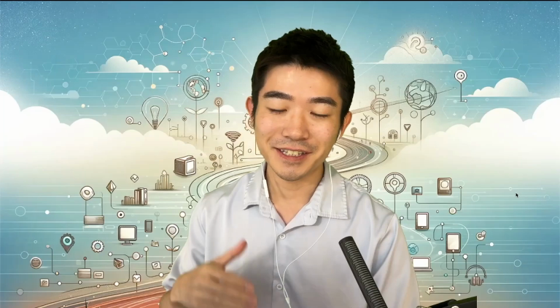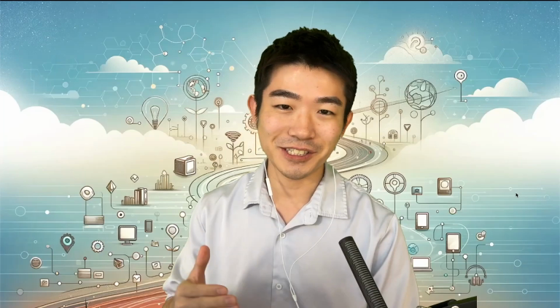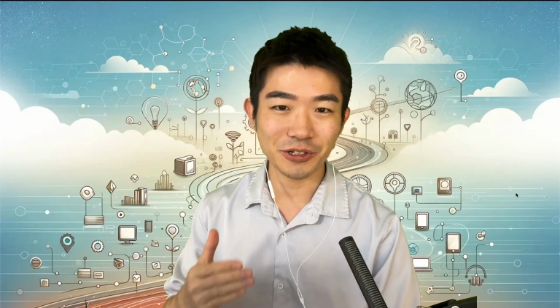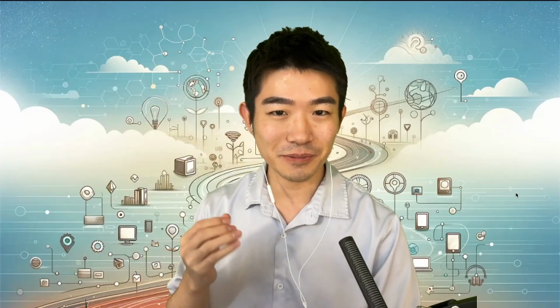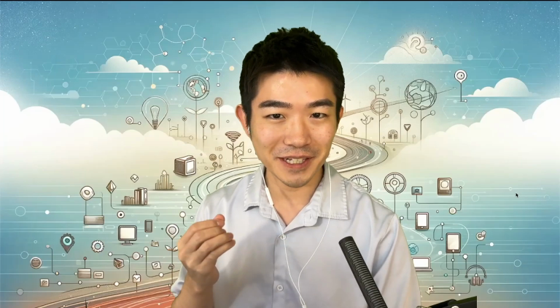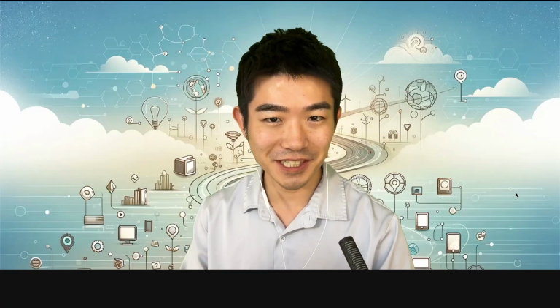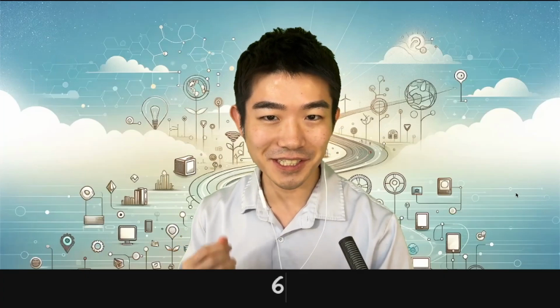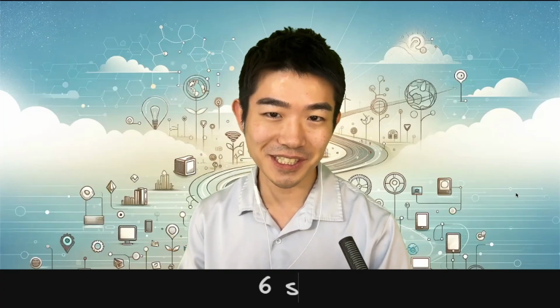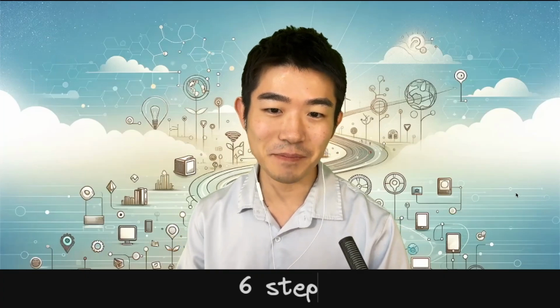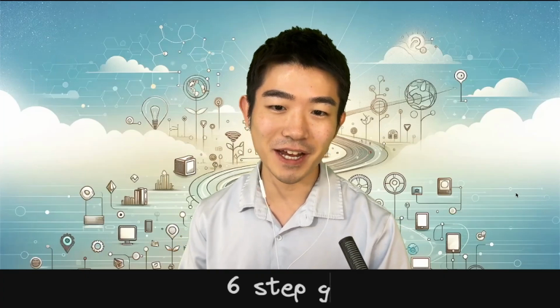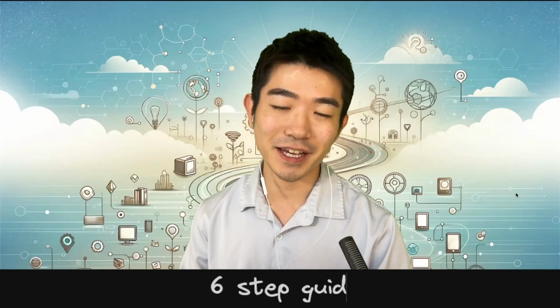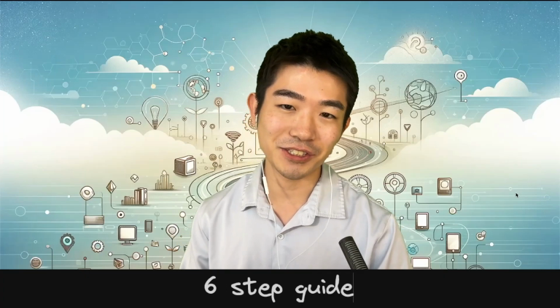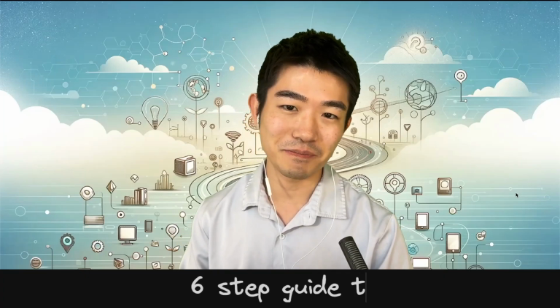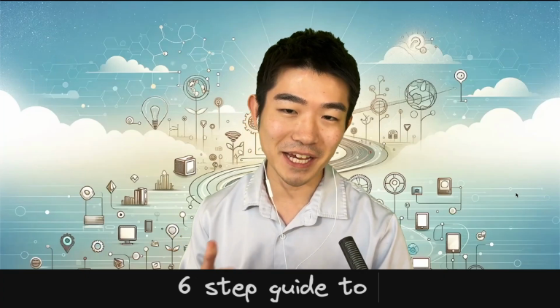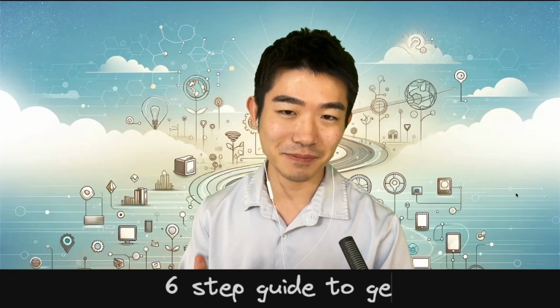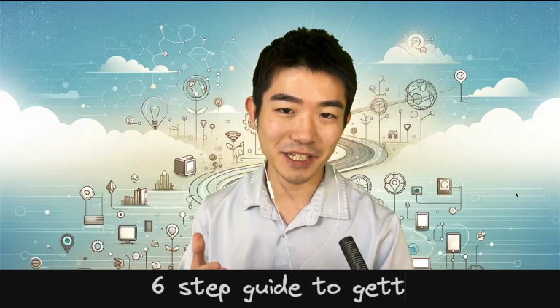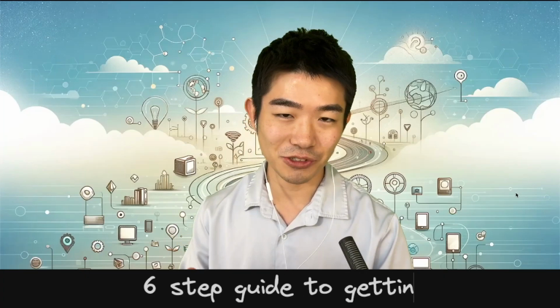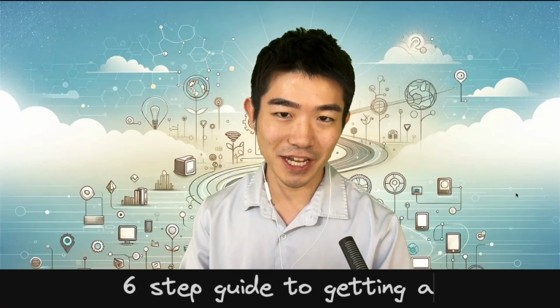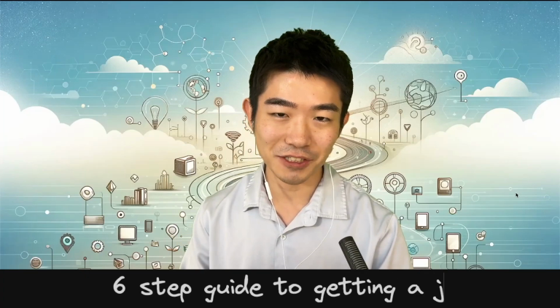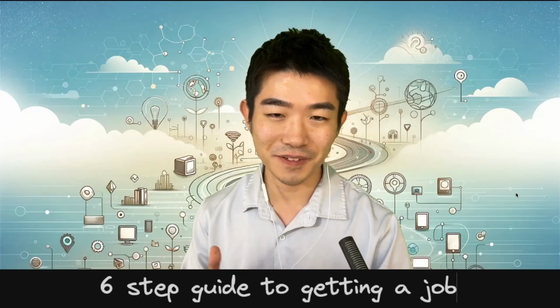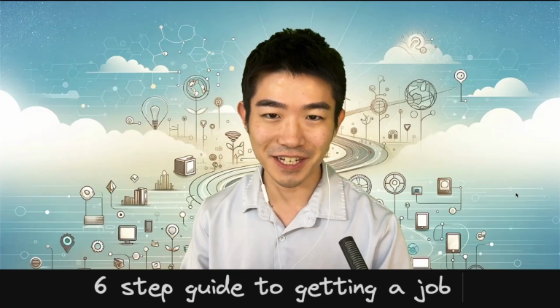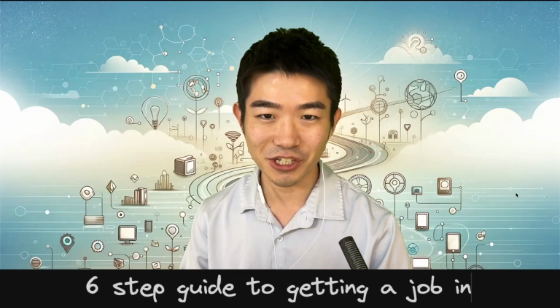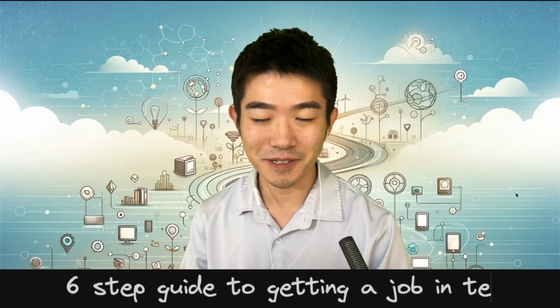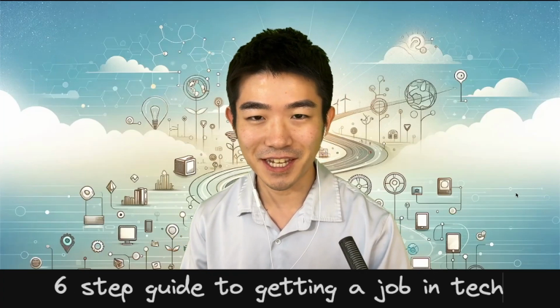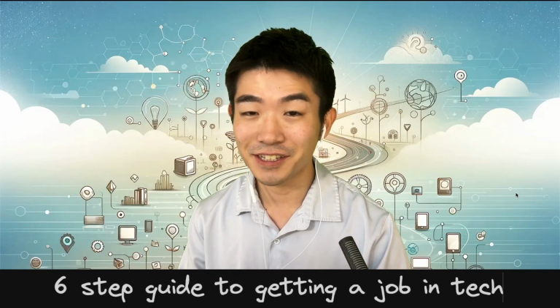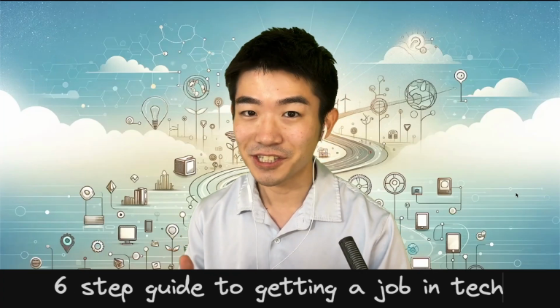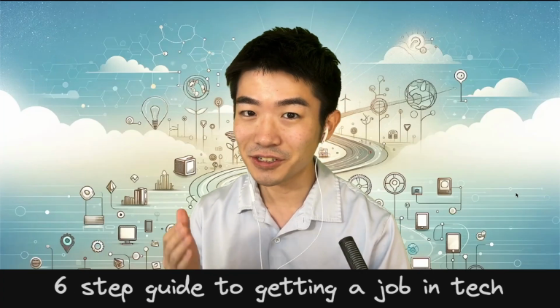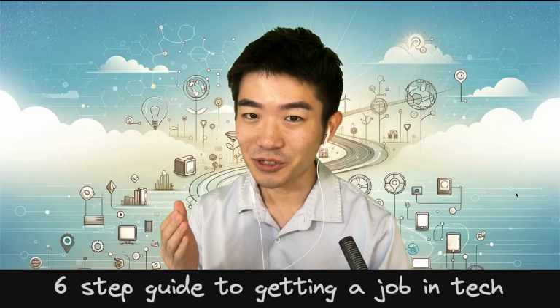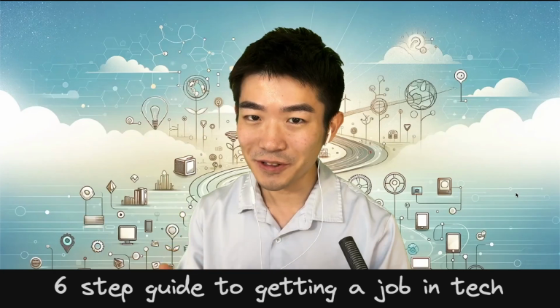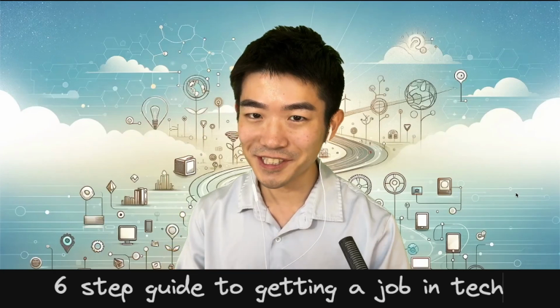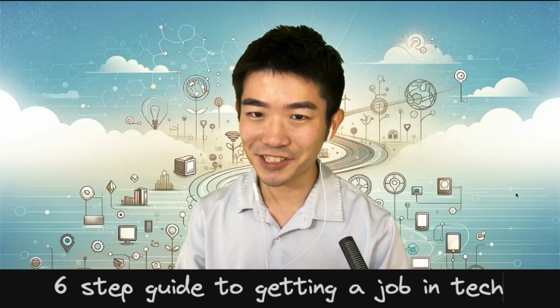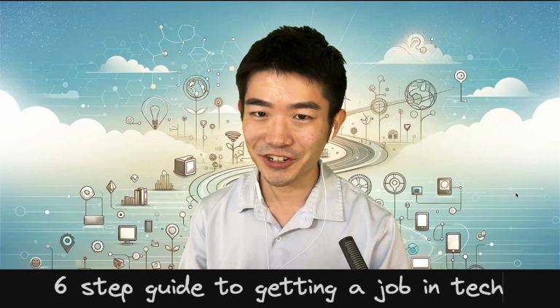This is going to be a six-step guide to maximize your chance of getting a job in tech this year, so let's get started.